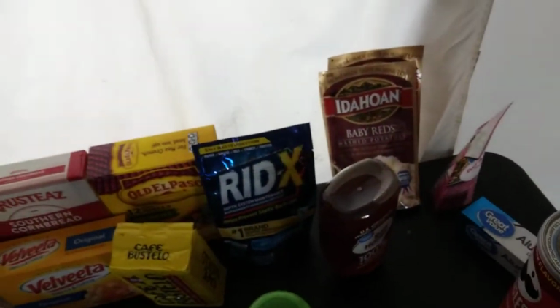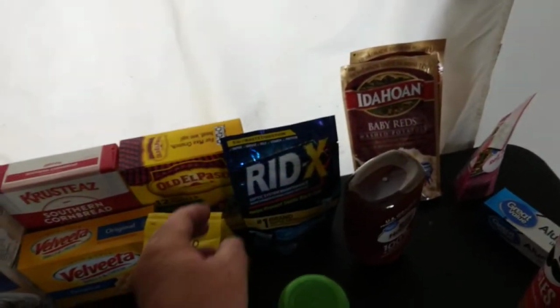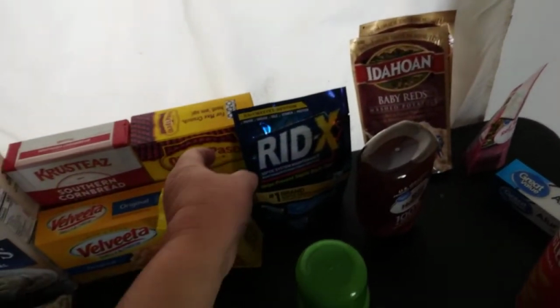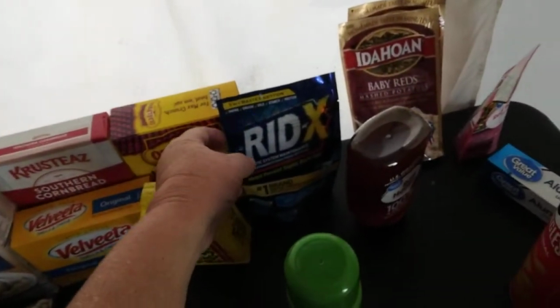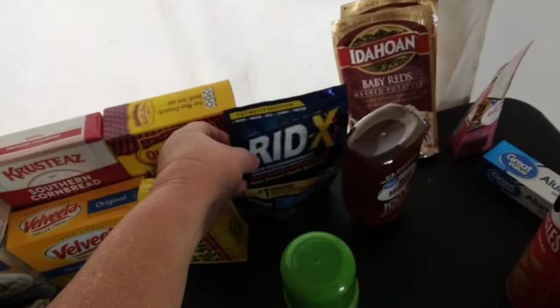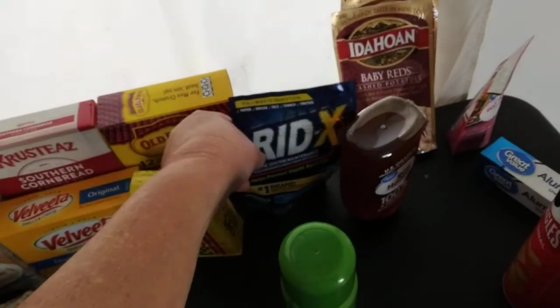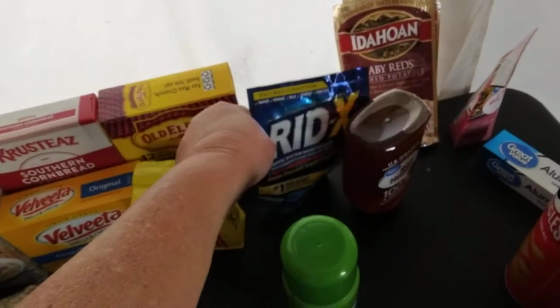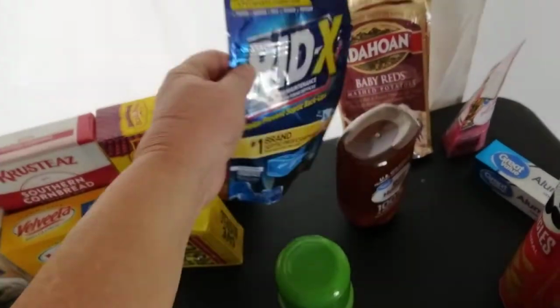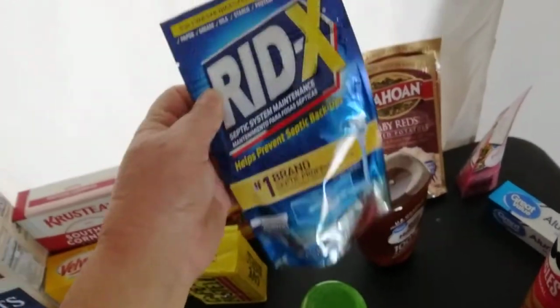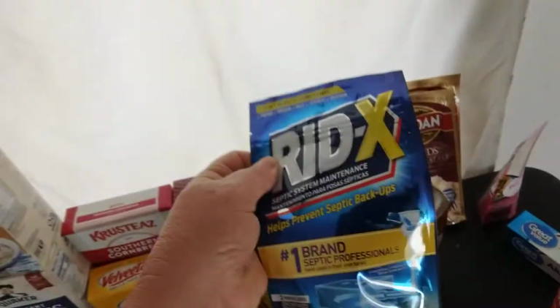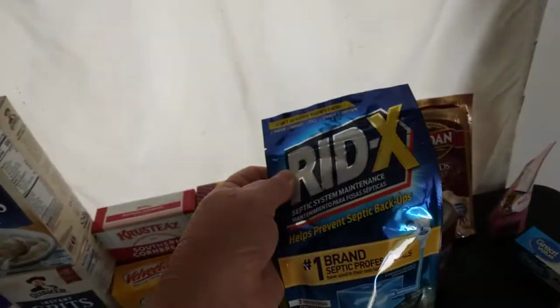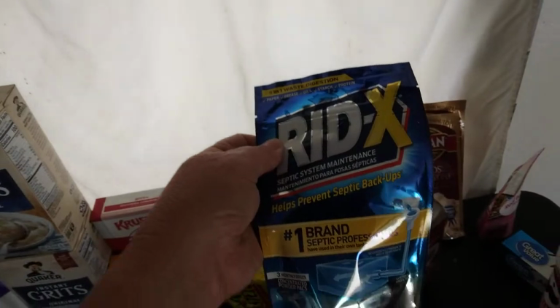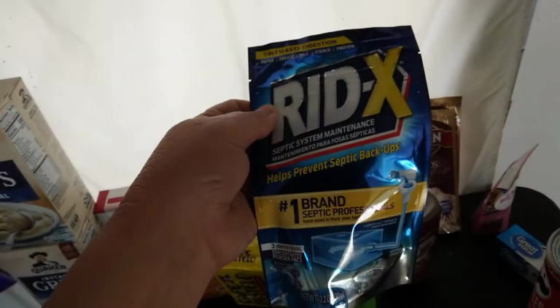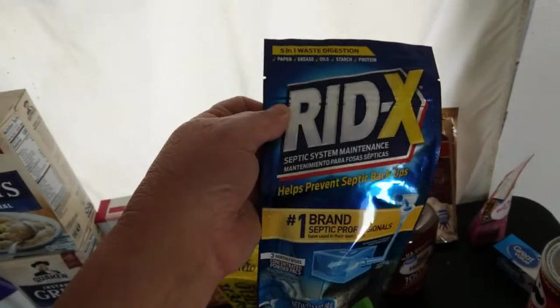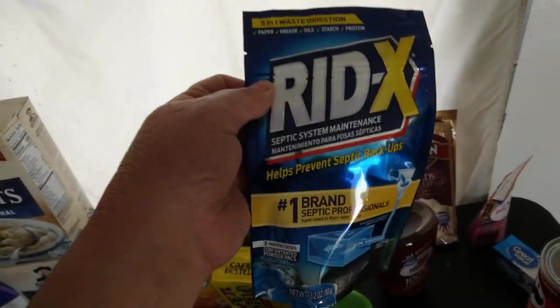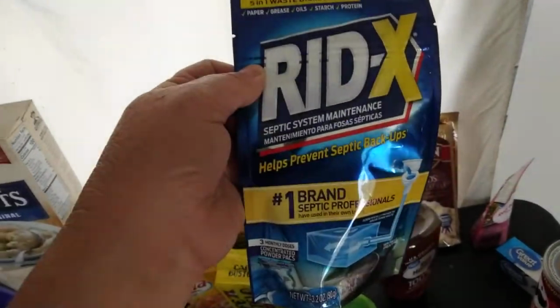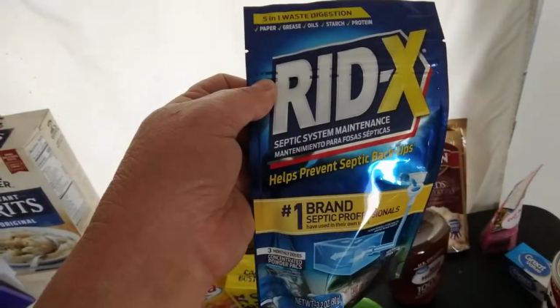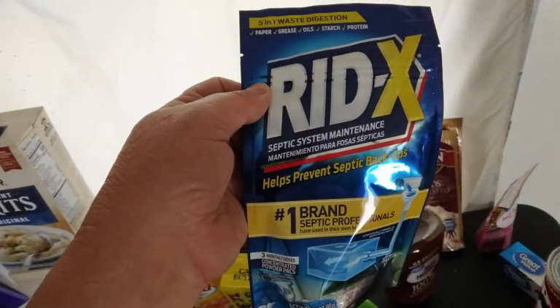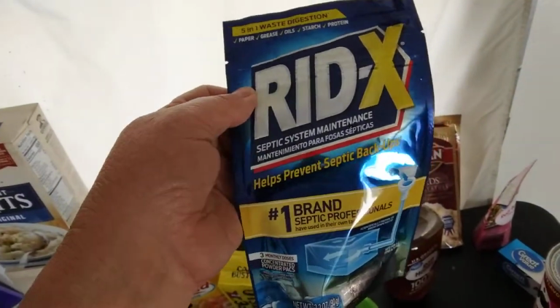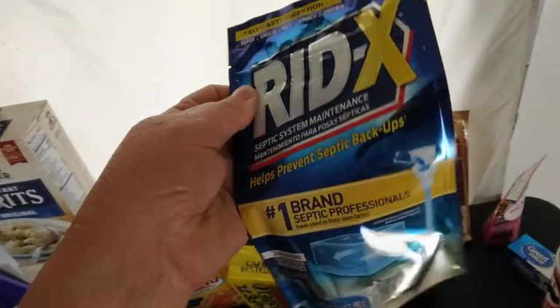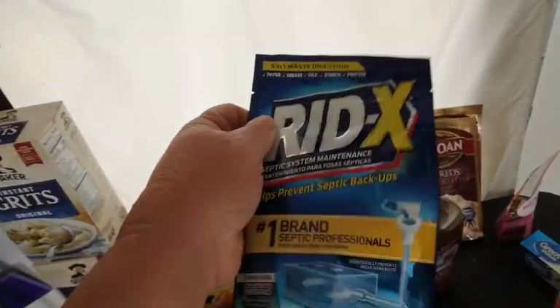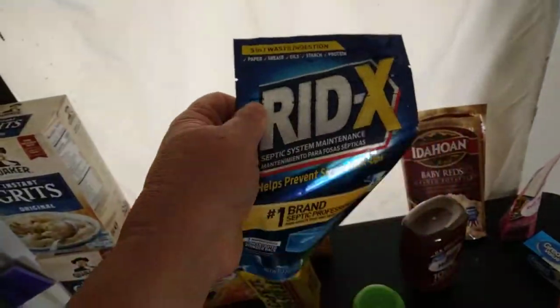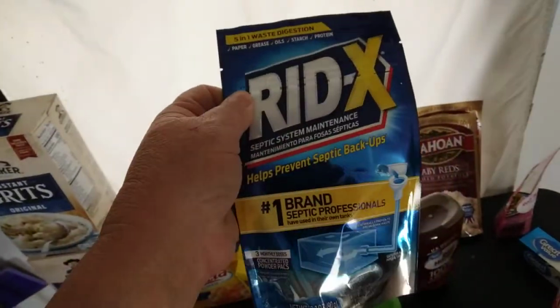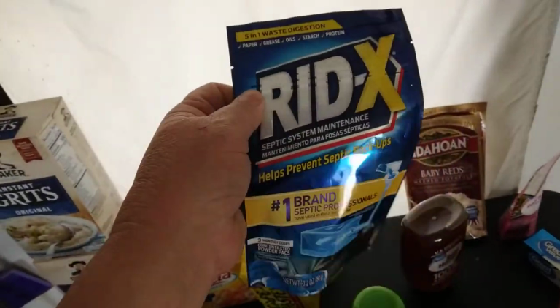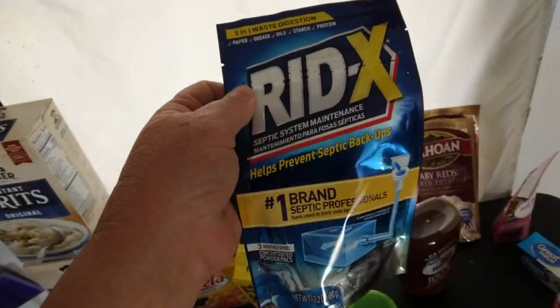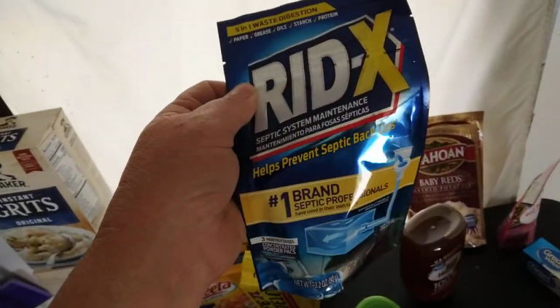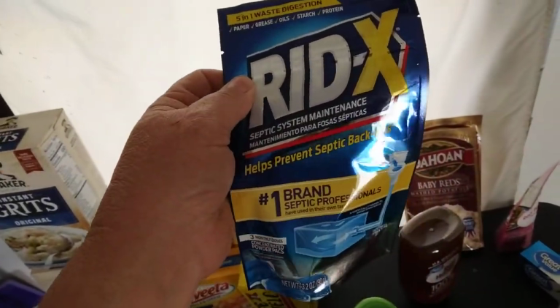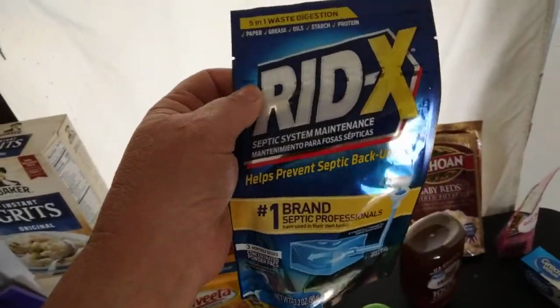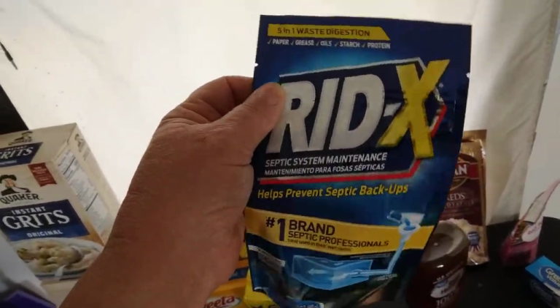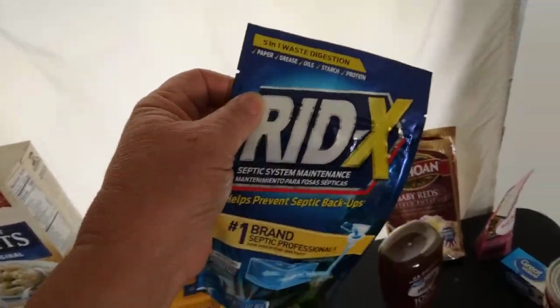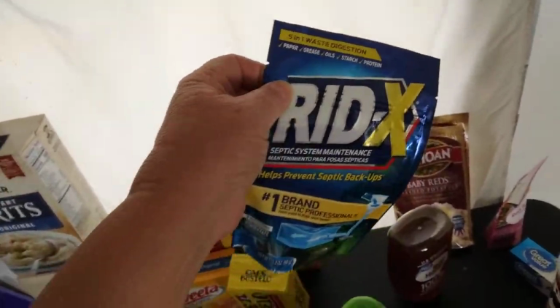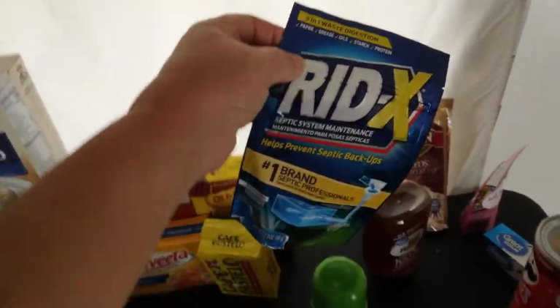Something that's not much talked about is septic maintenance. I bought some of these — little drop-in flushables.